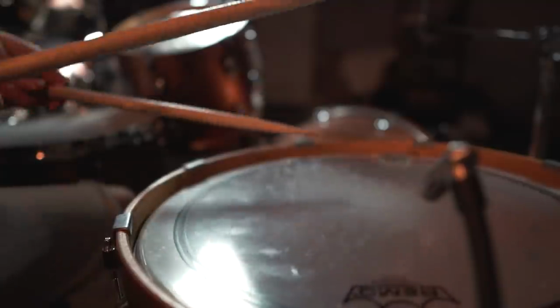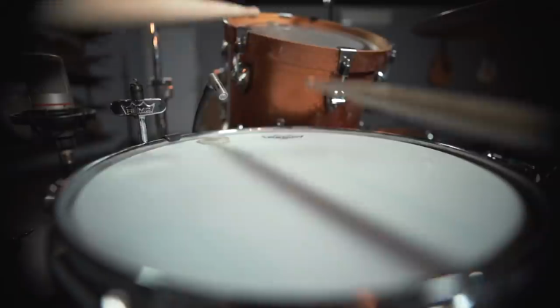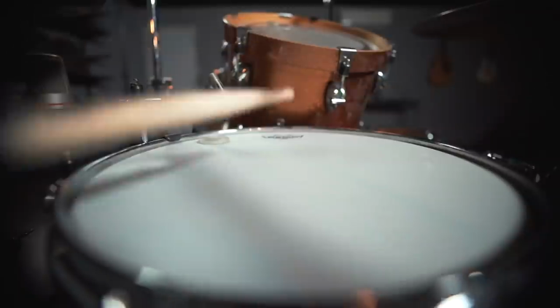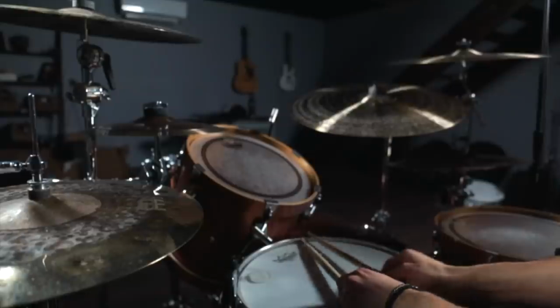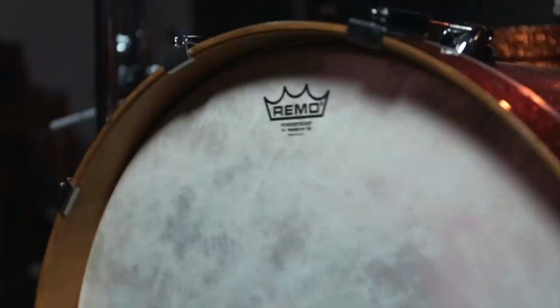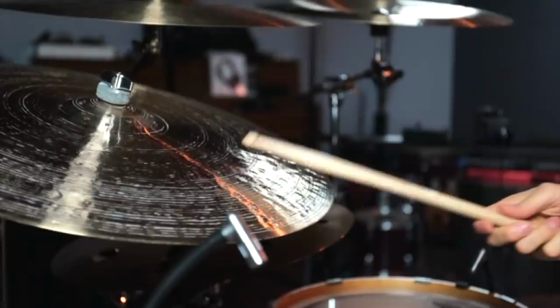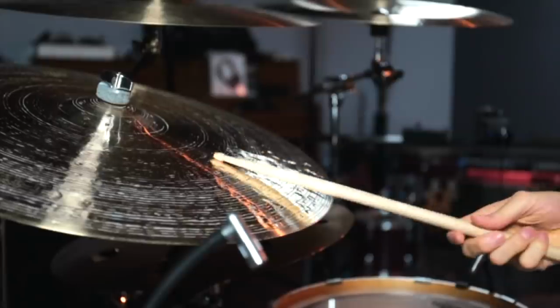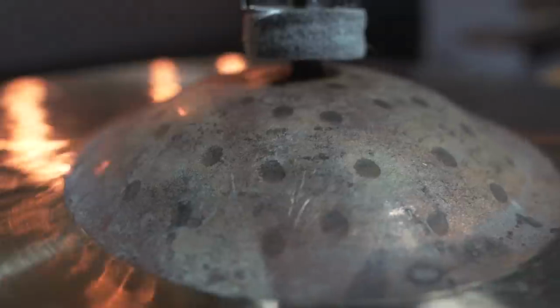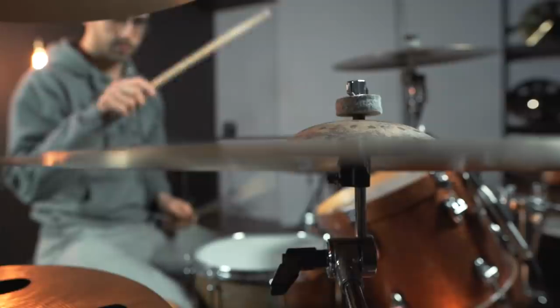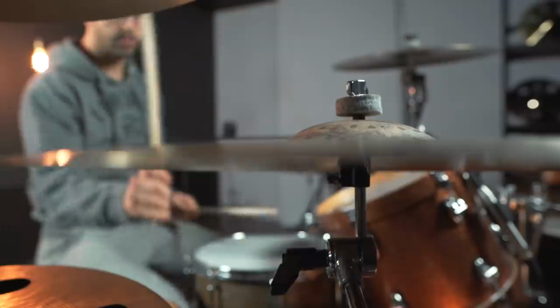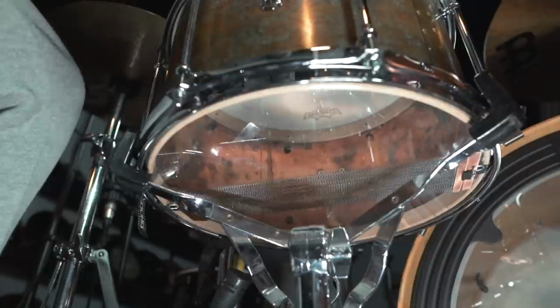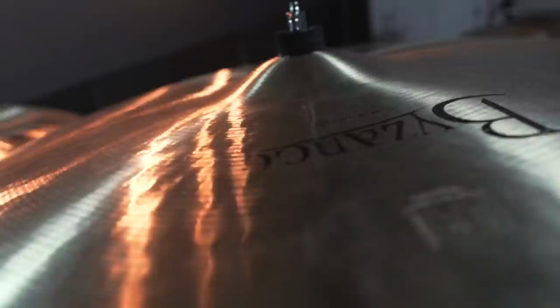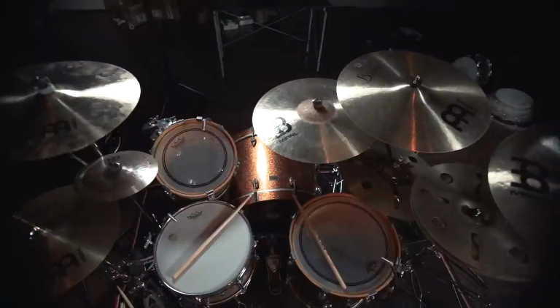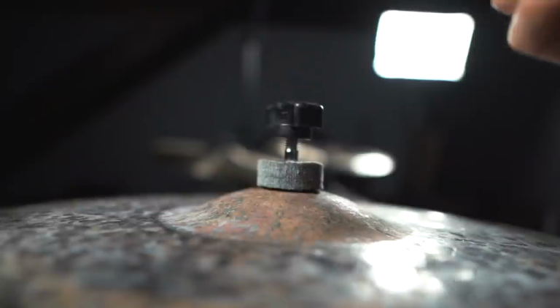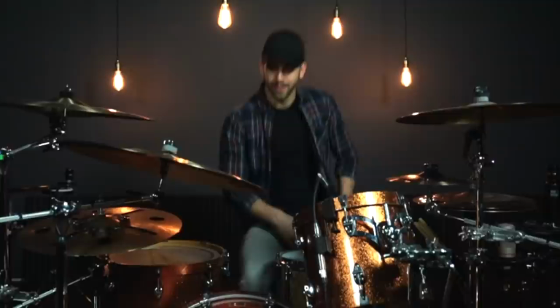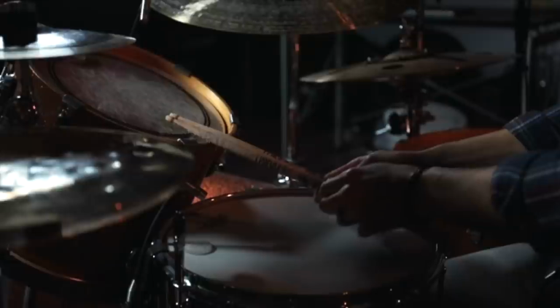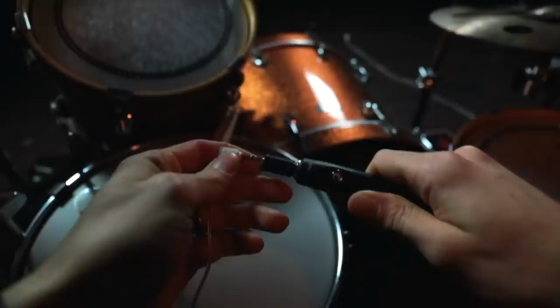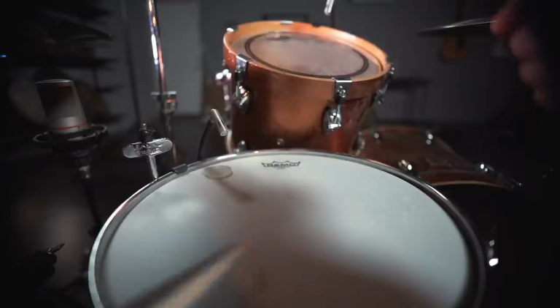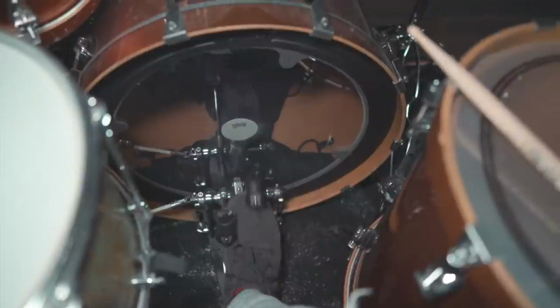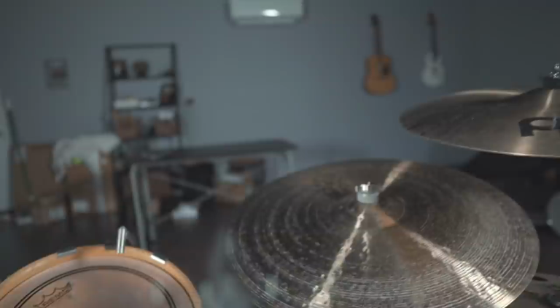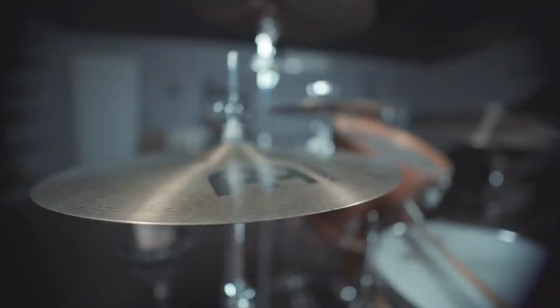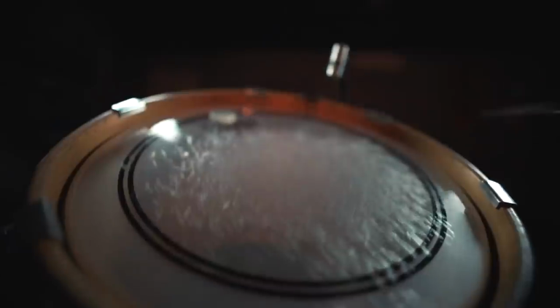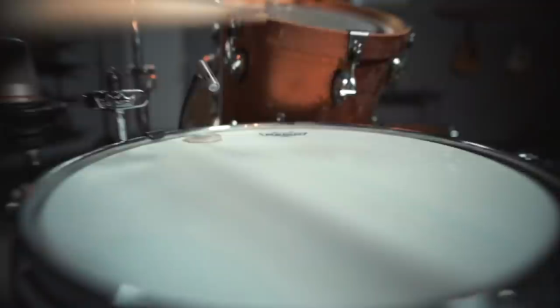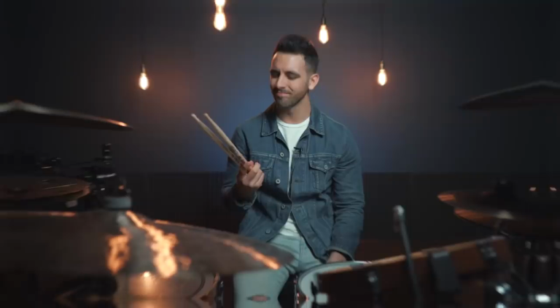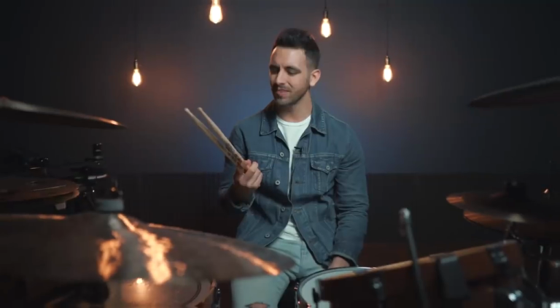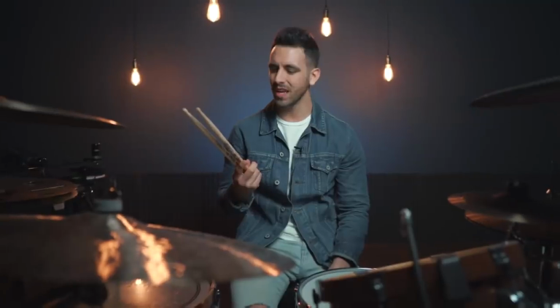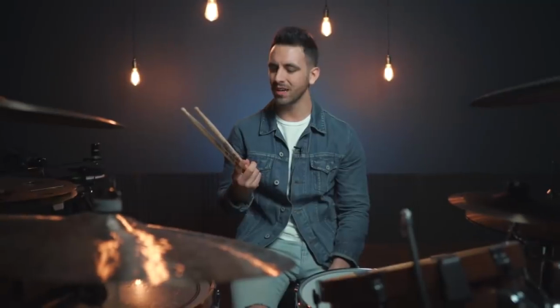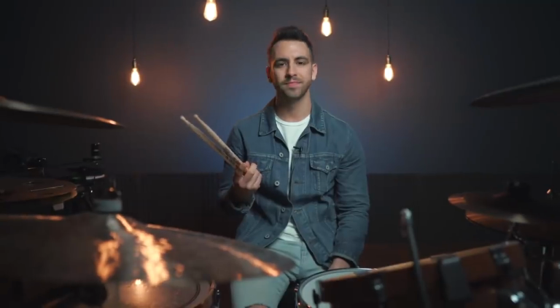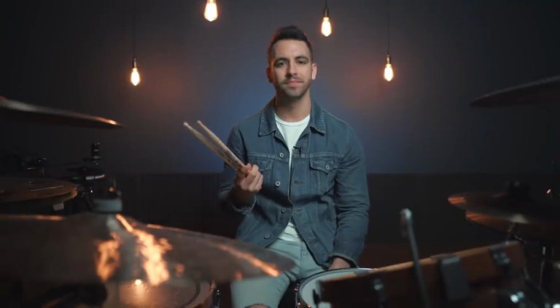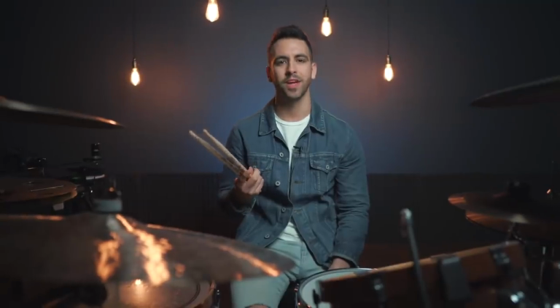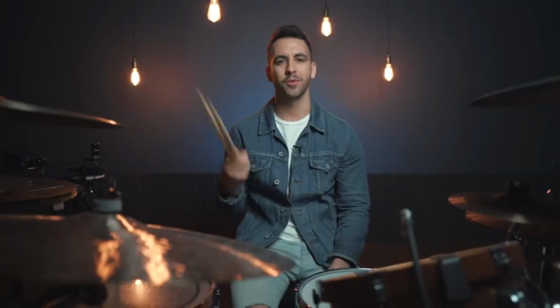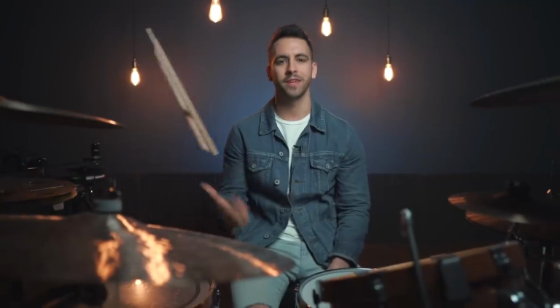Is playing drums actually just impossible? I quit.